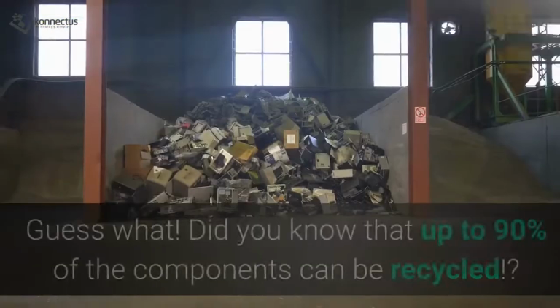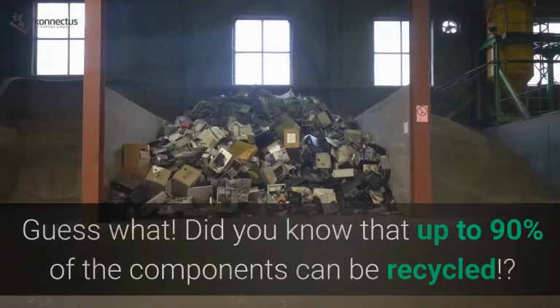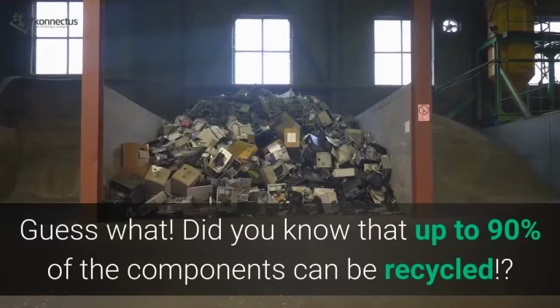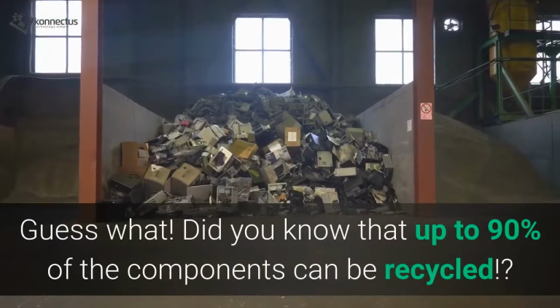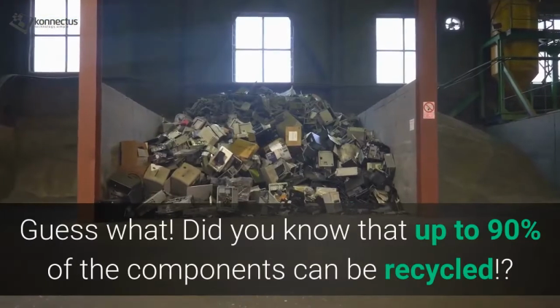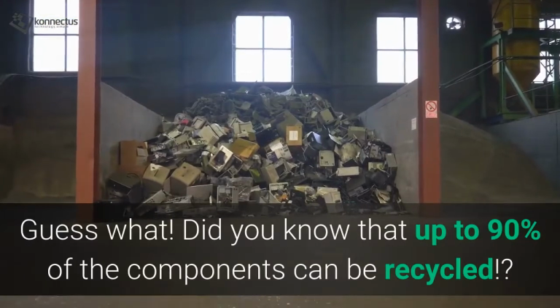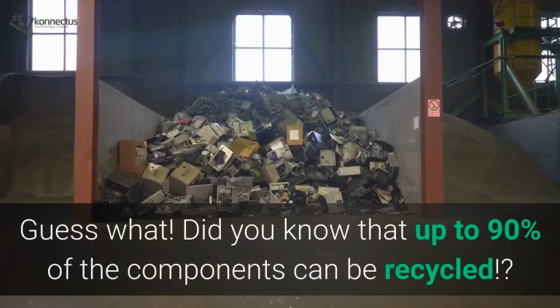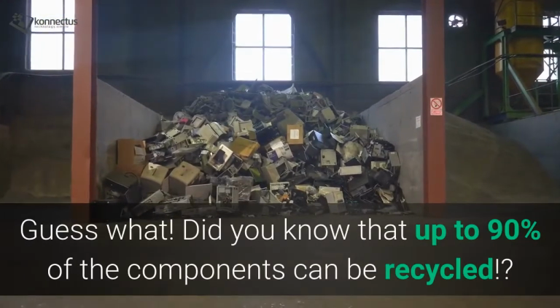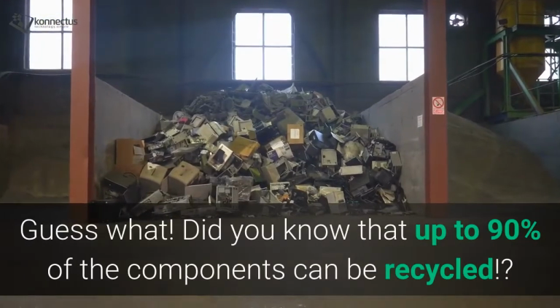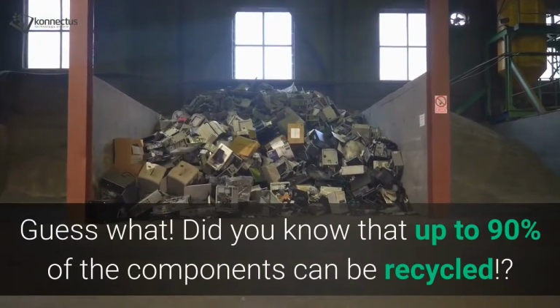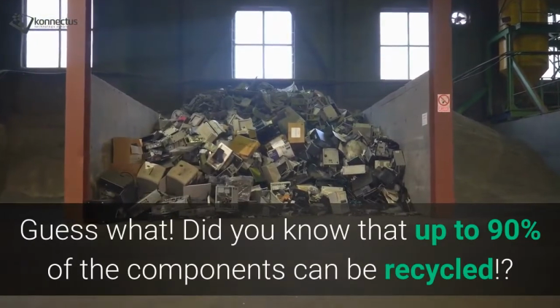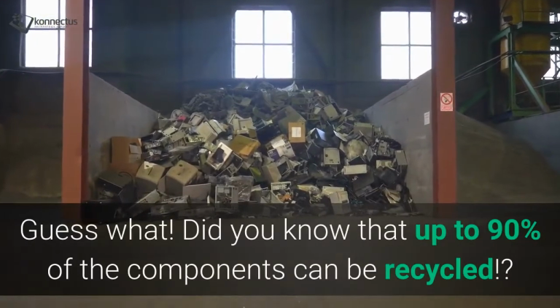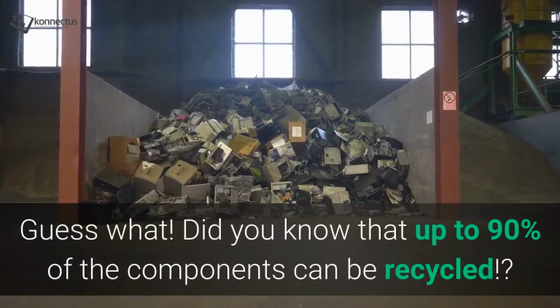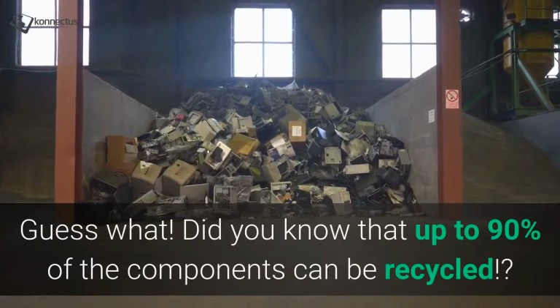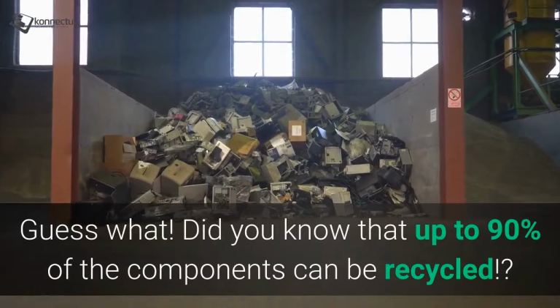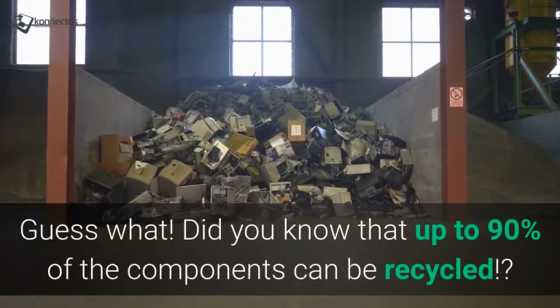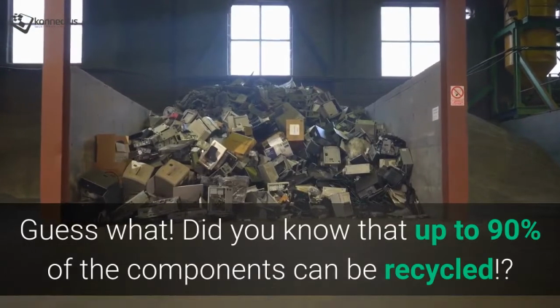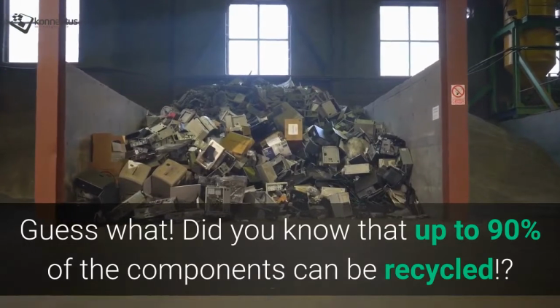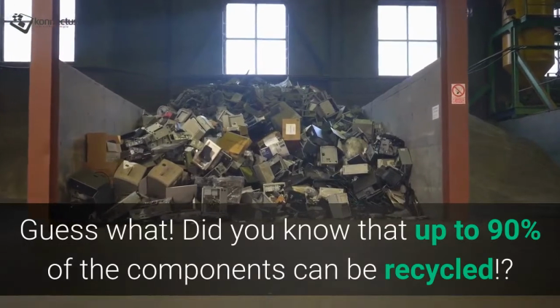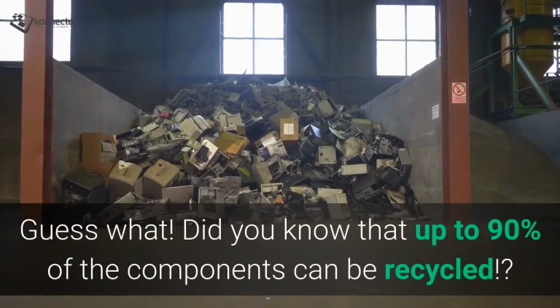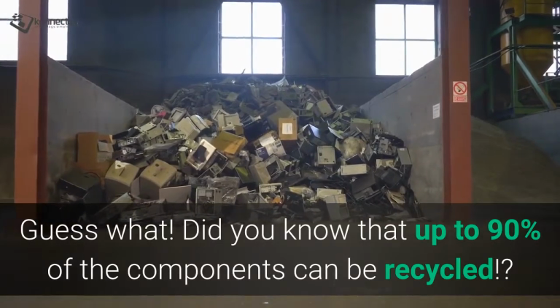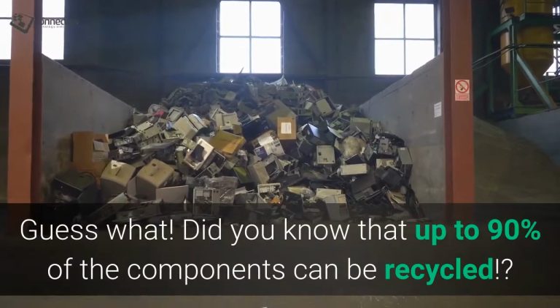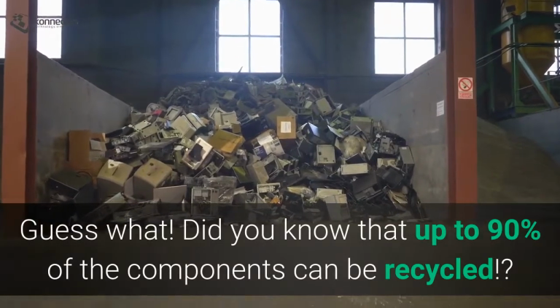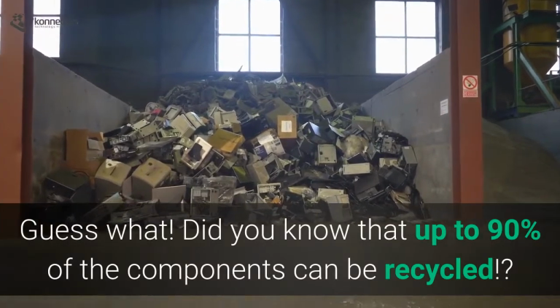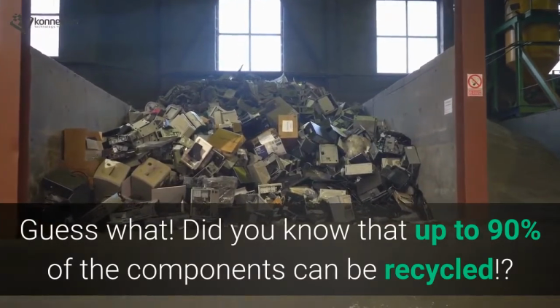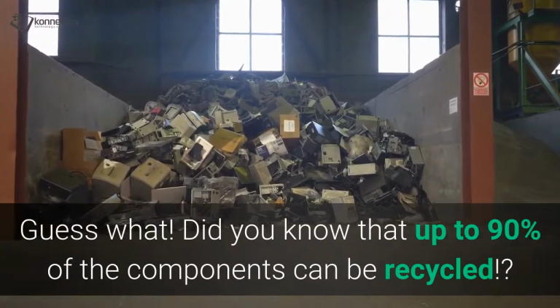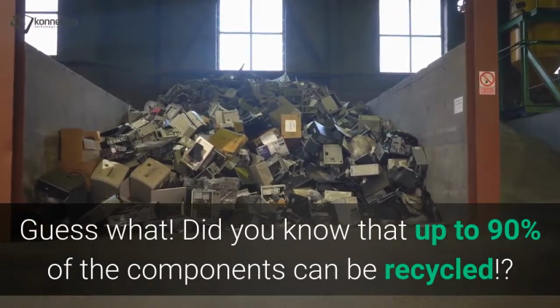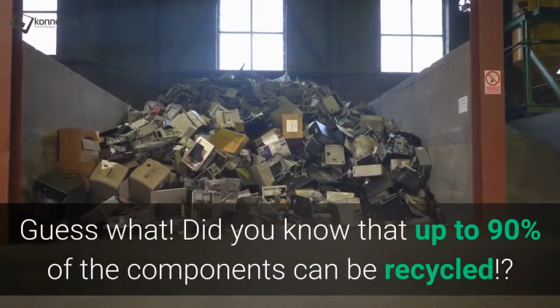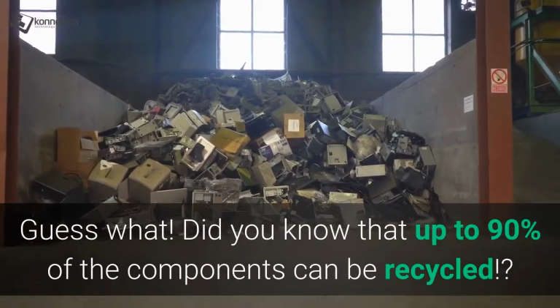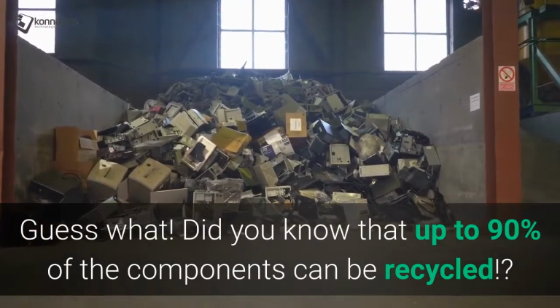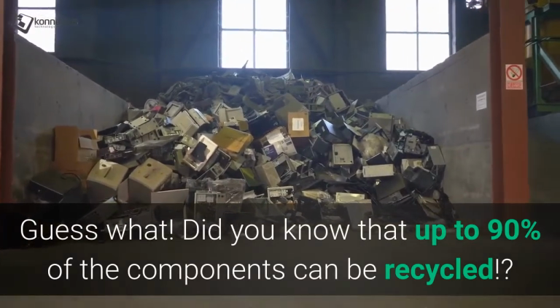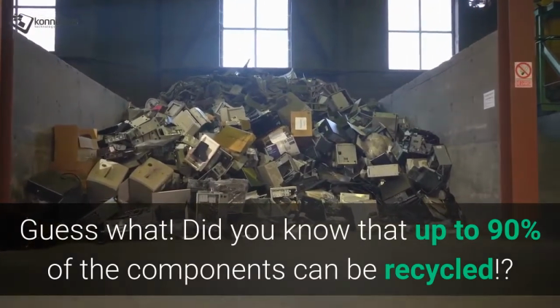And guess what? Did you know that up to 90% of the components can be recycled?